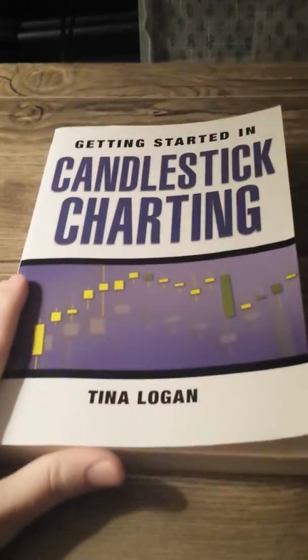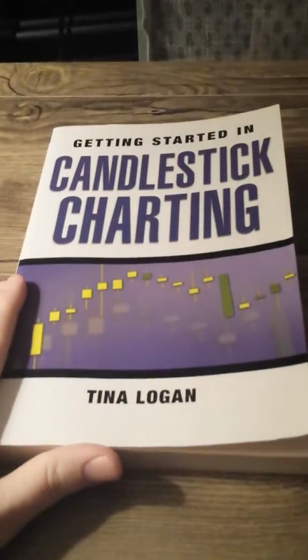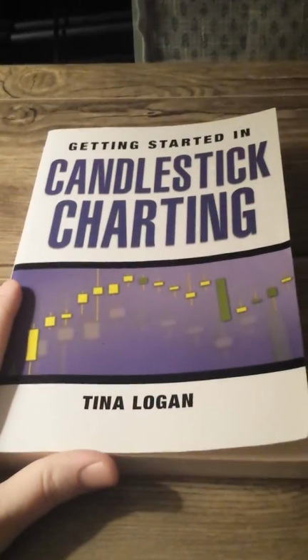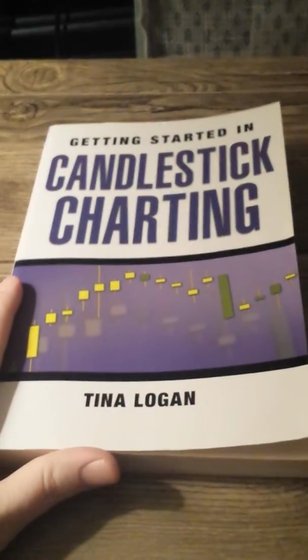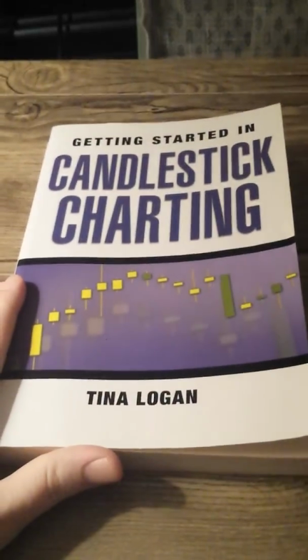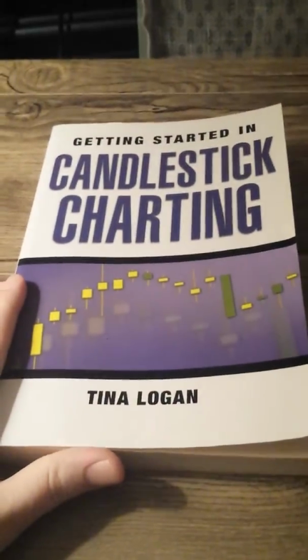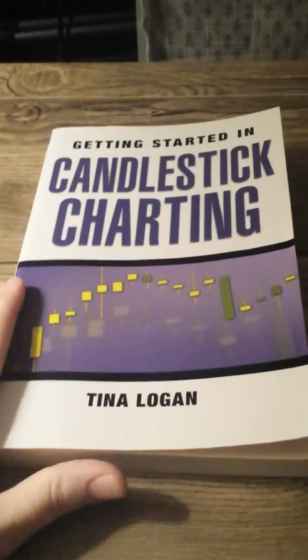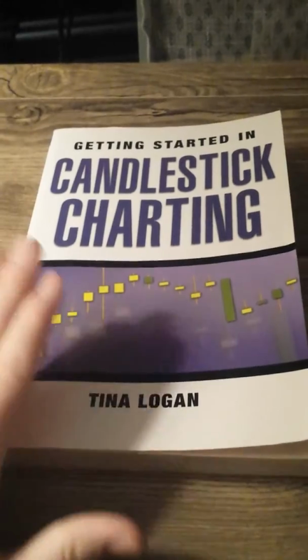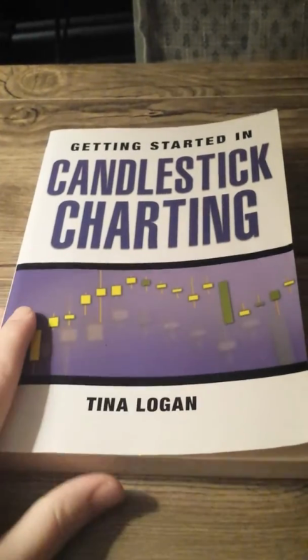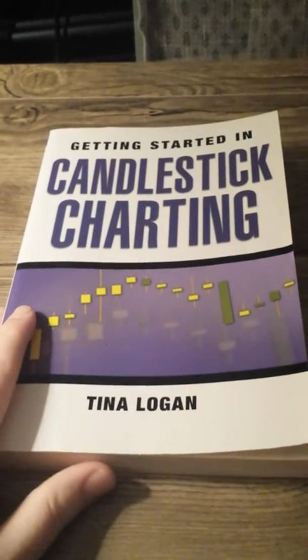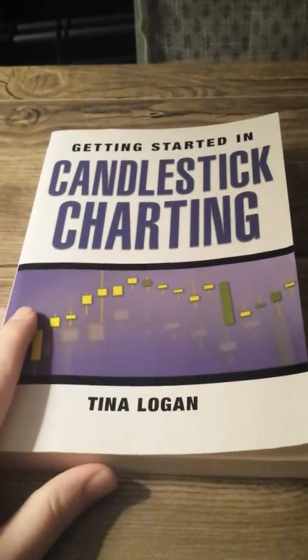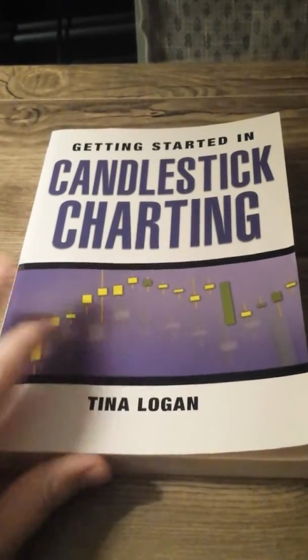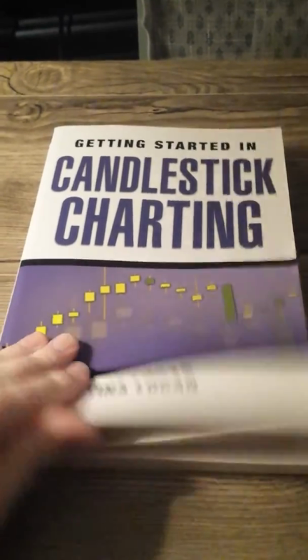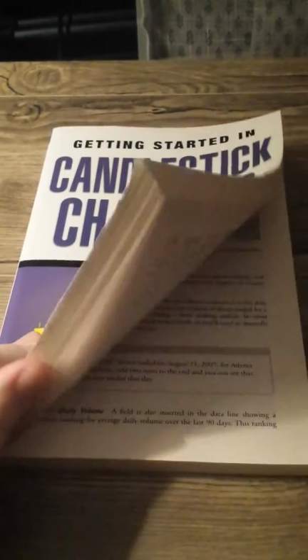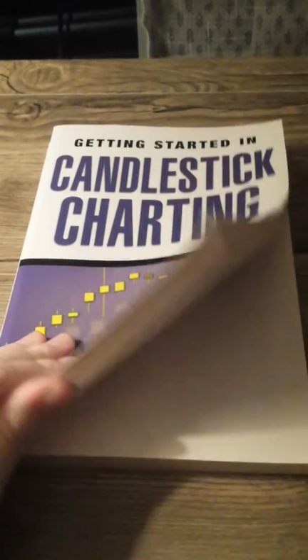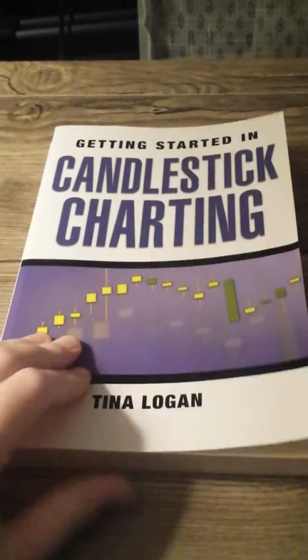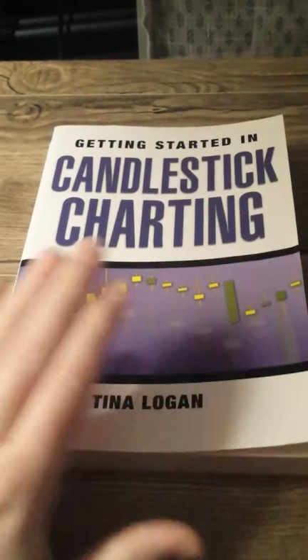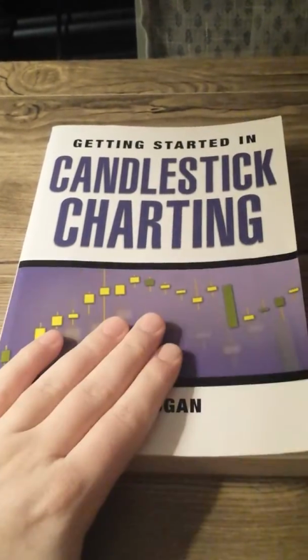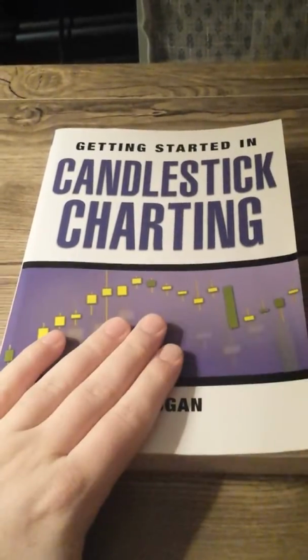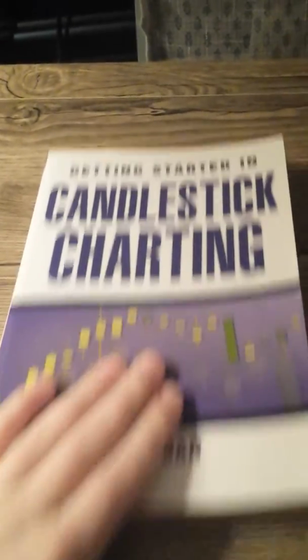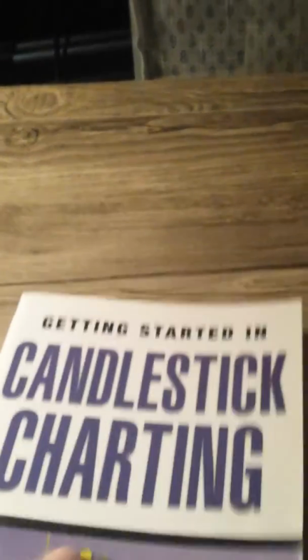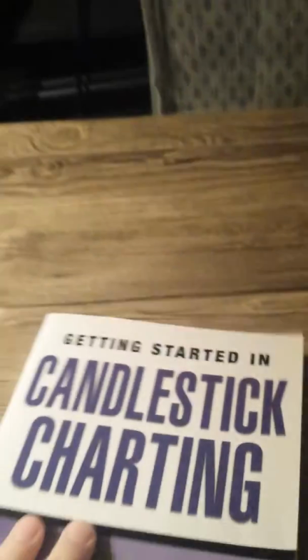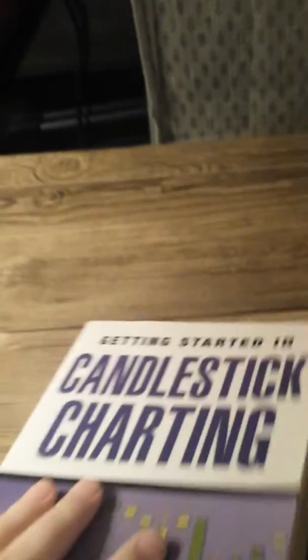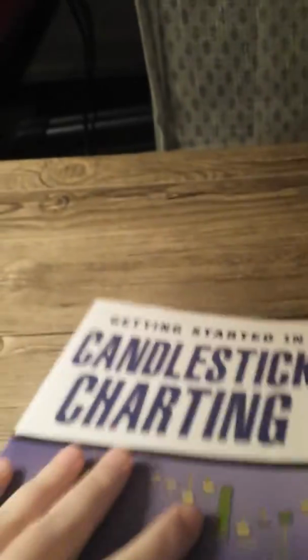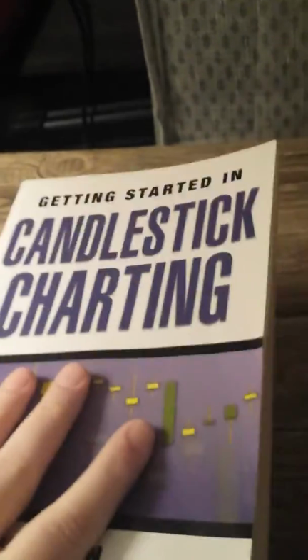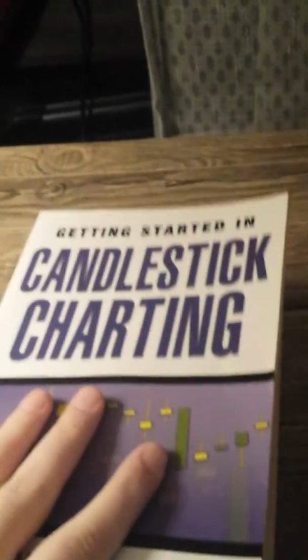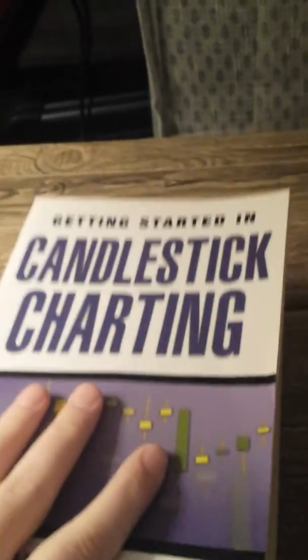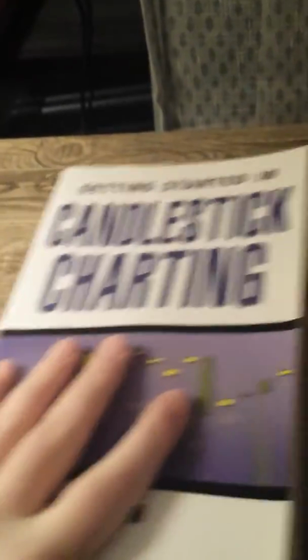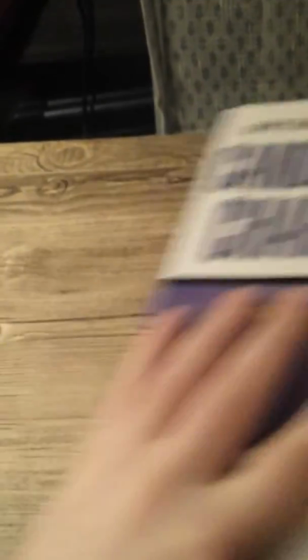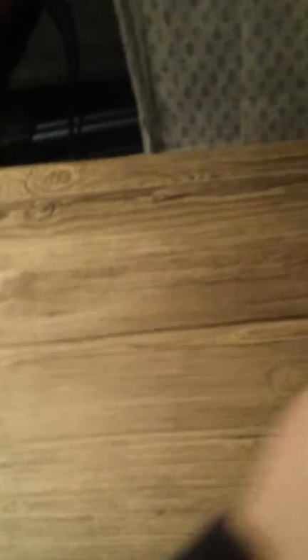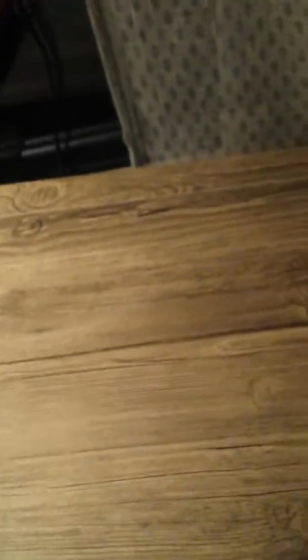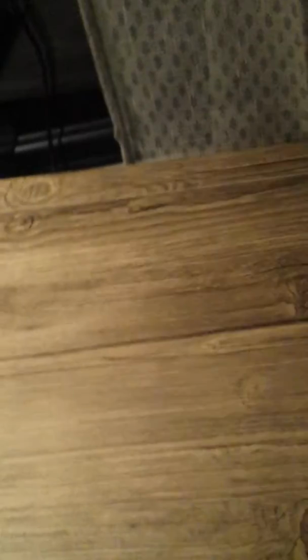One of my favorites: Getting Started in Candlestick Charting by Tina Logan. Phenomenal book — so much better than even just getting started. It gets really in-depth.